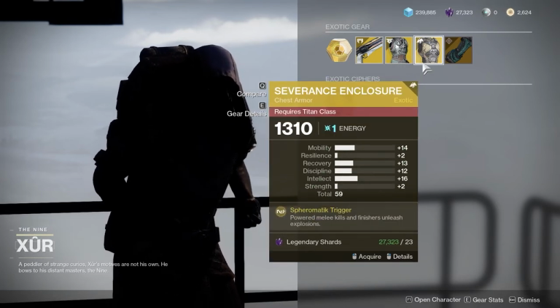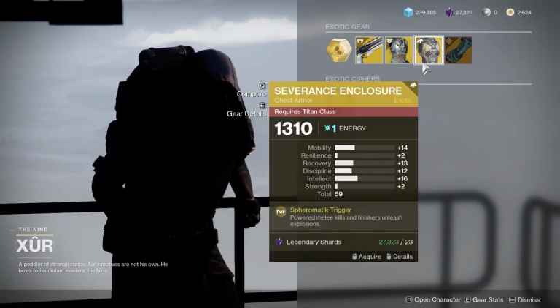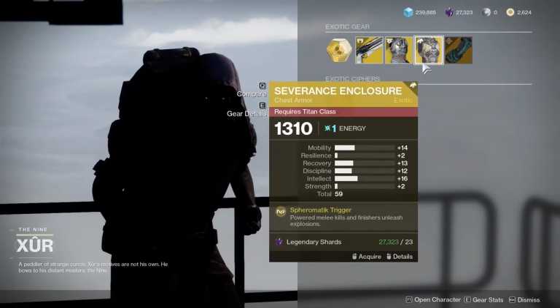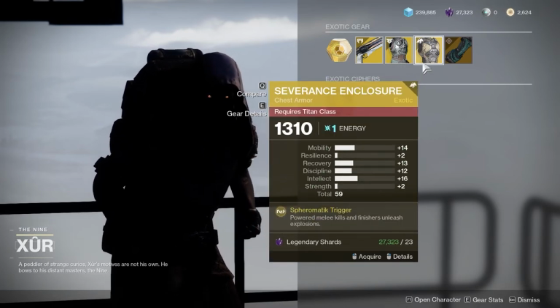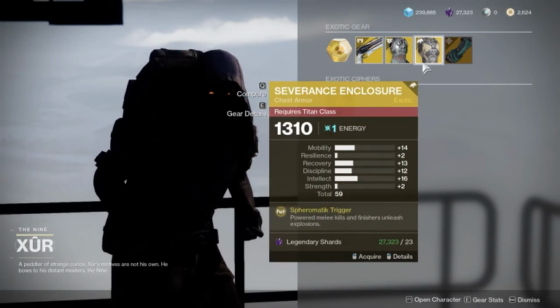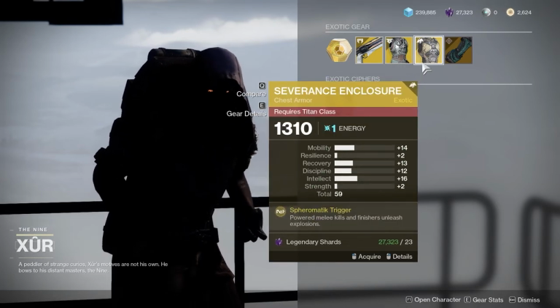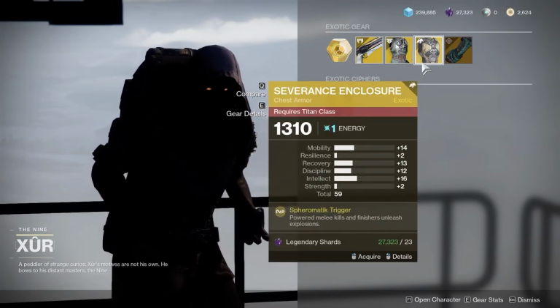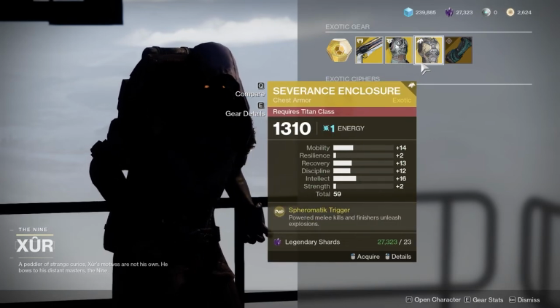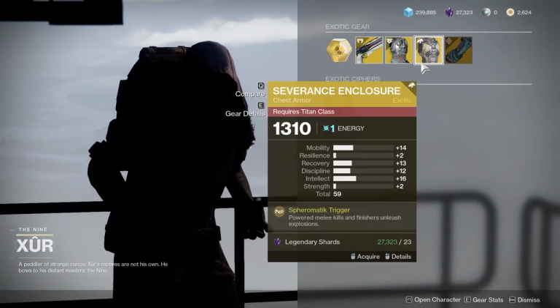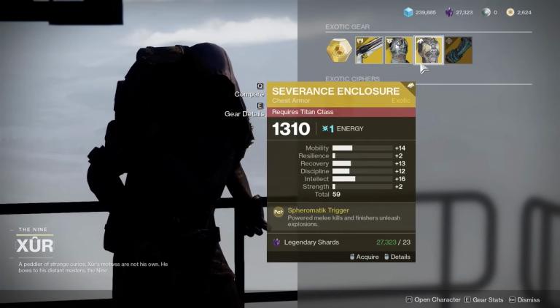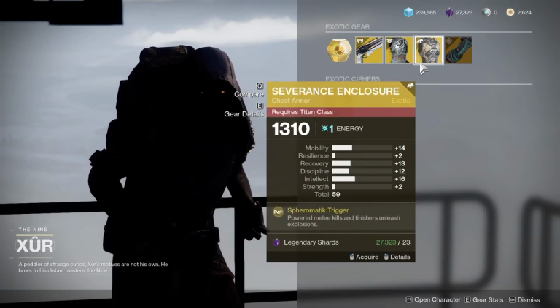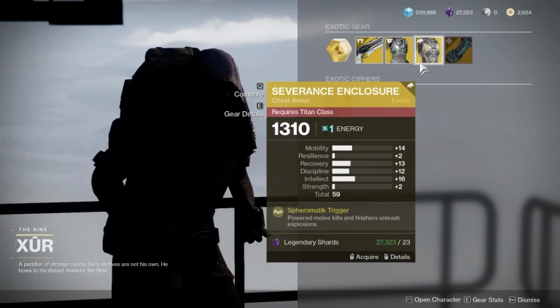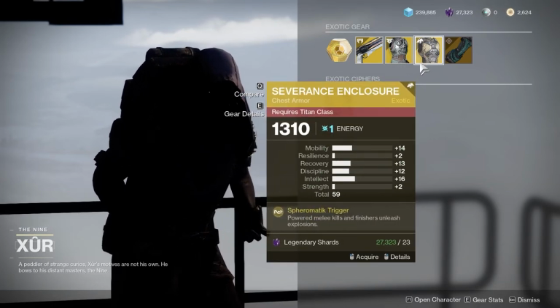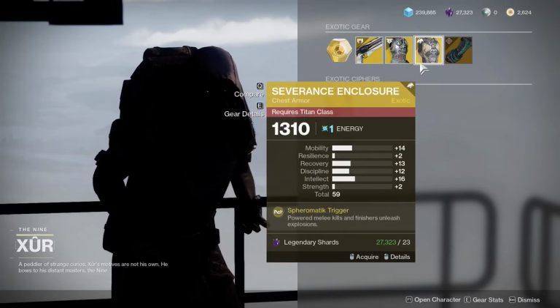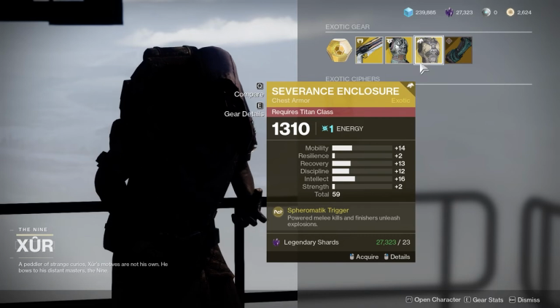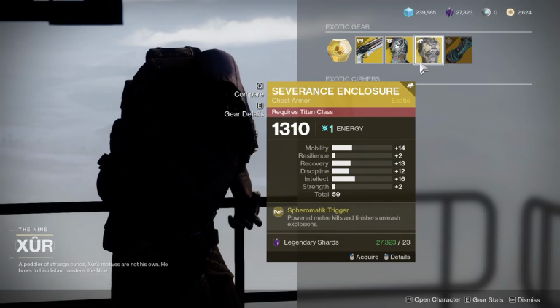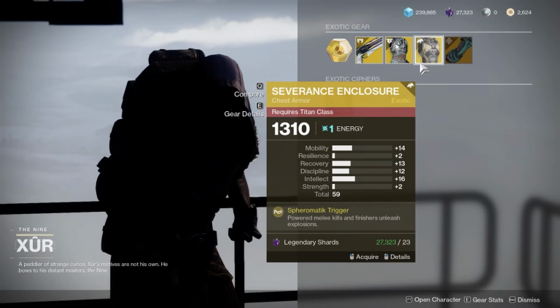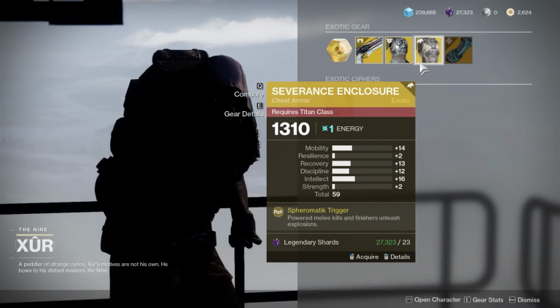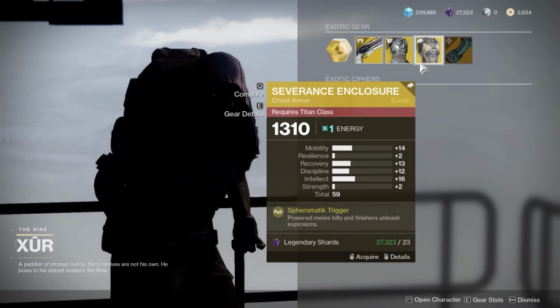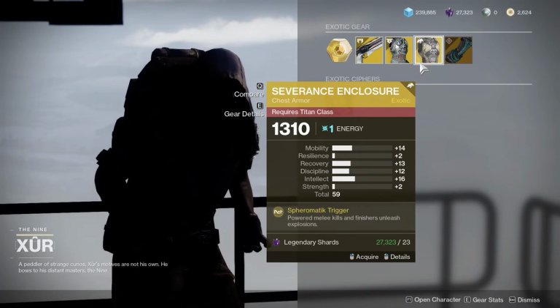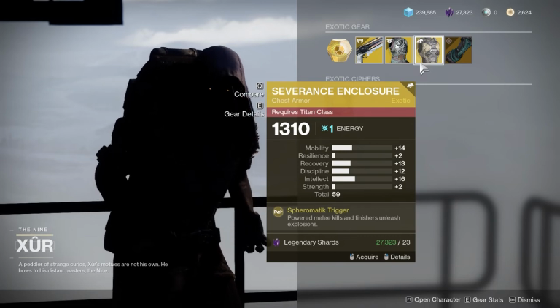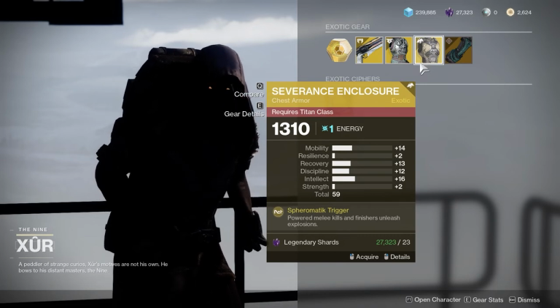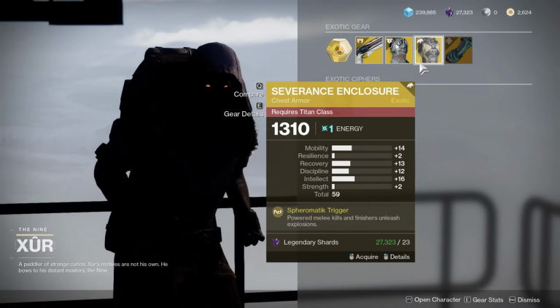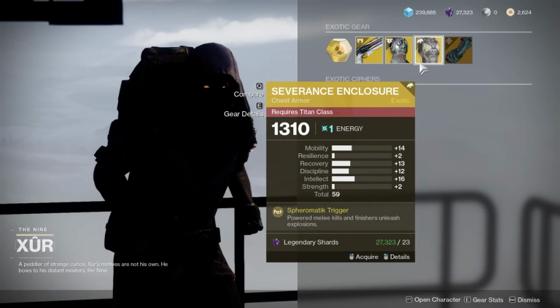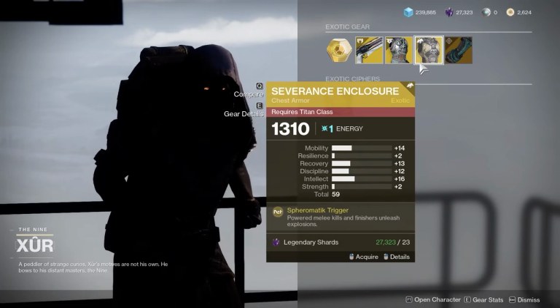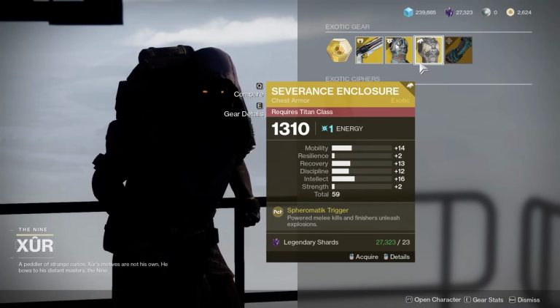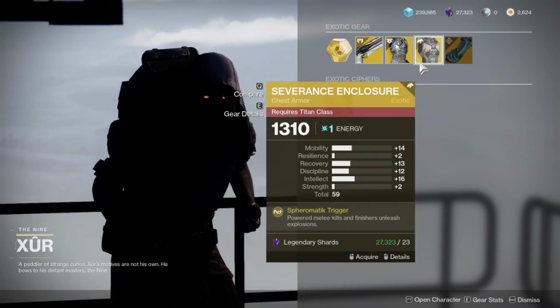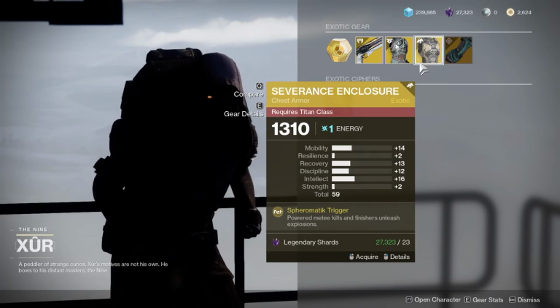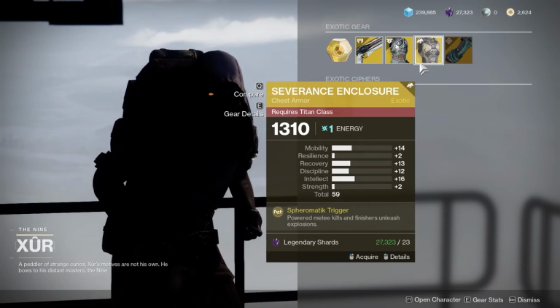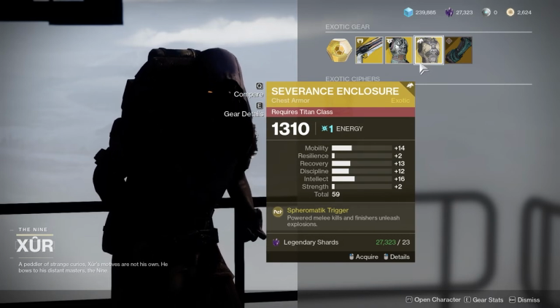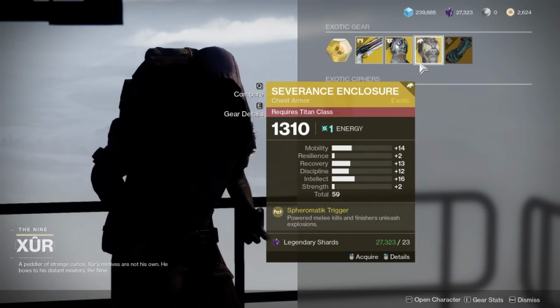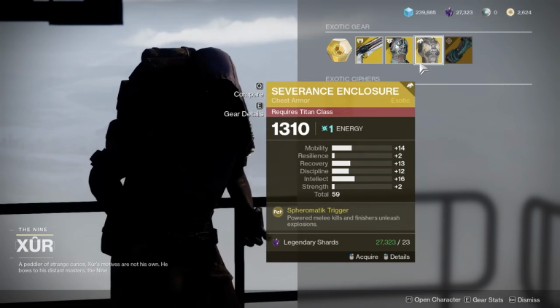Severance Enclosure for your Titan. Power Melee kills and Finish Unleashing Explosions. Eh, it's not really a great roll.